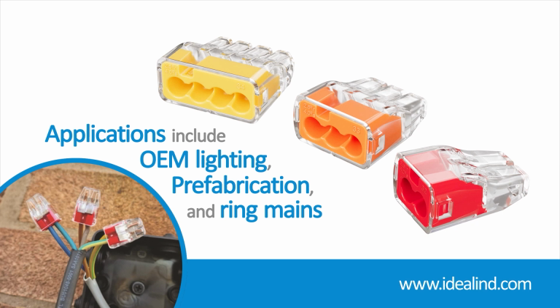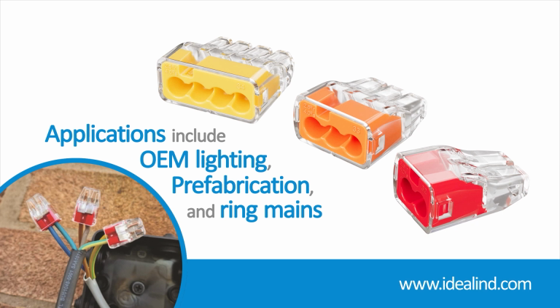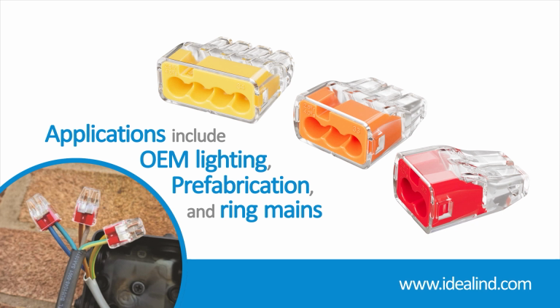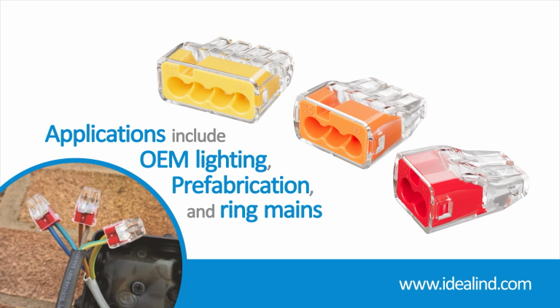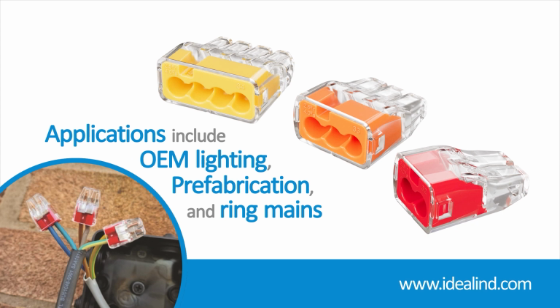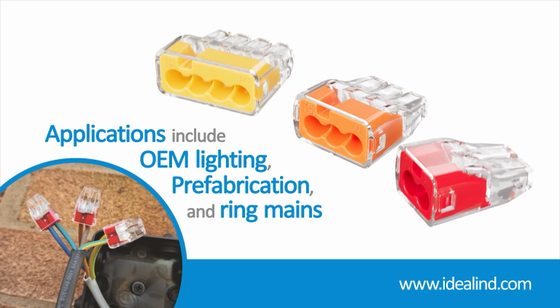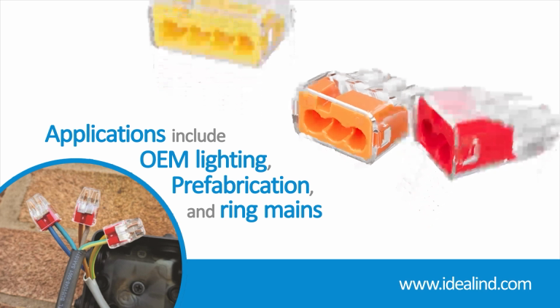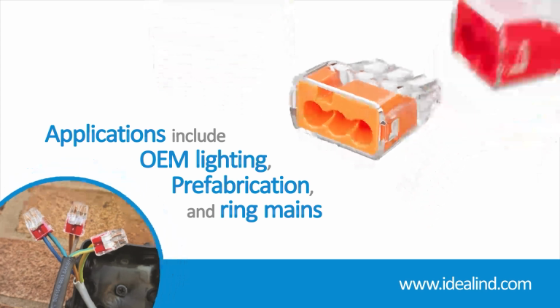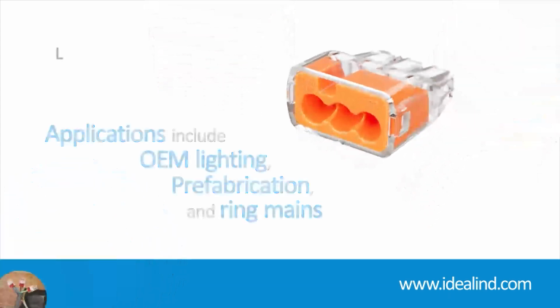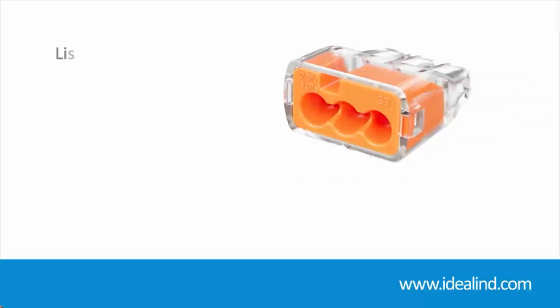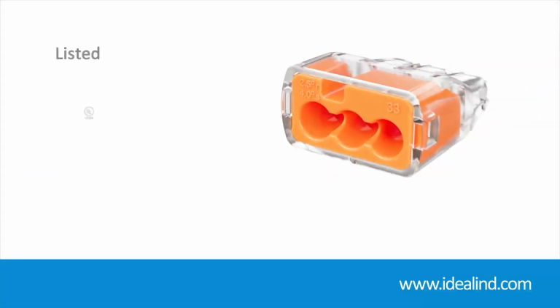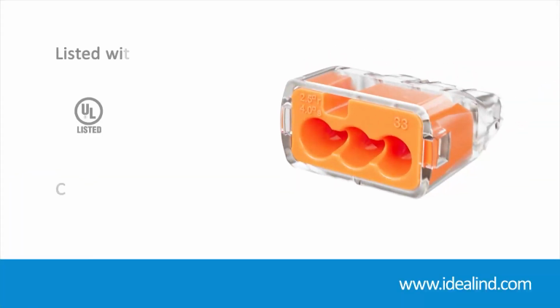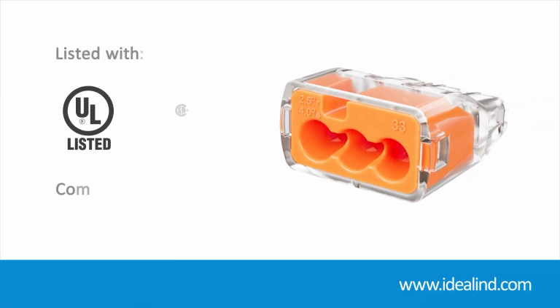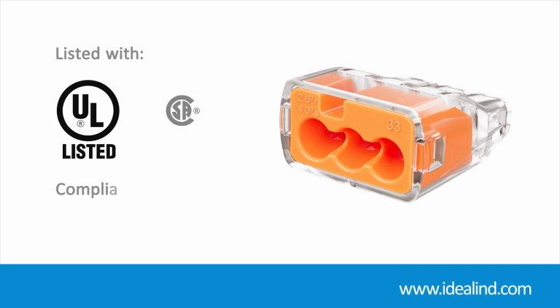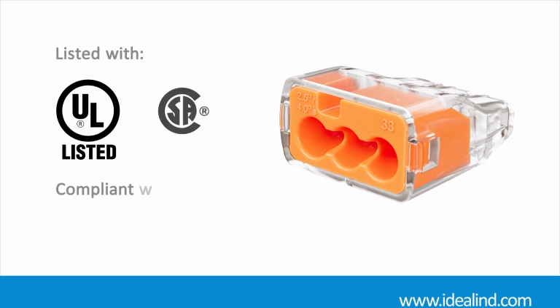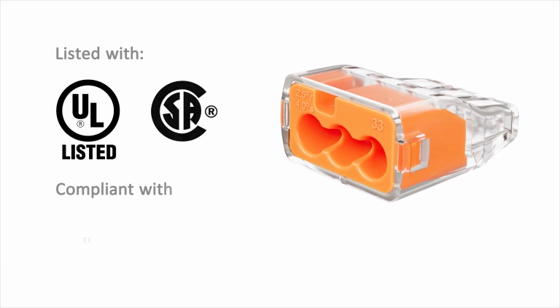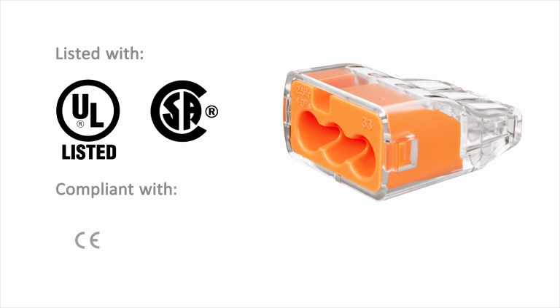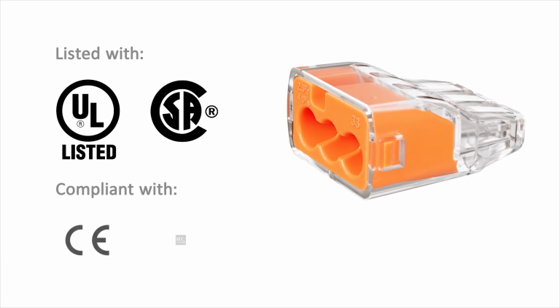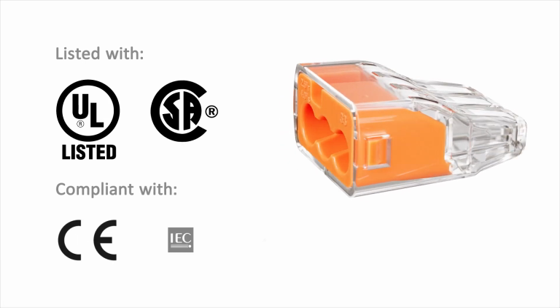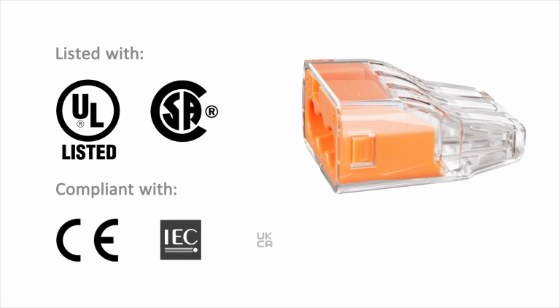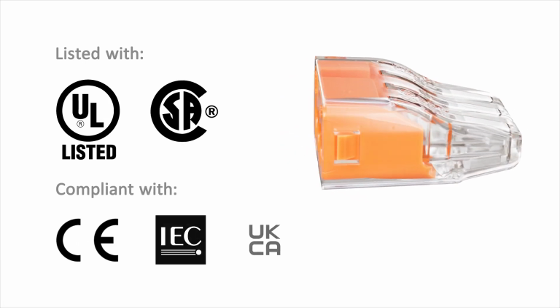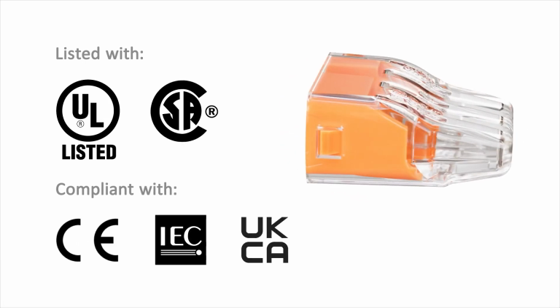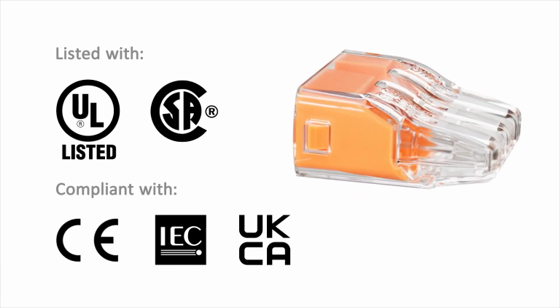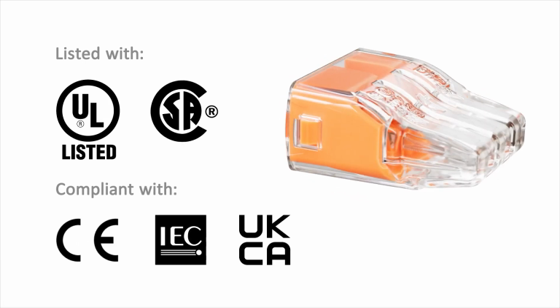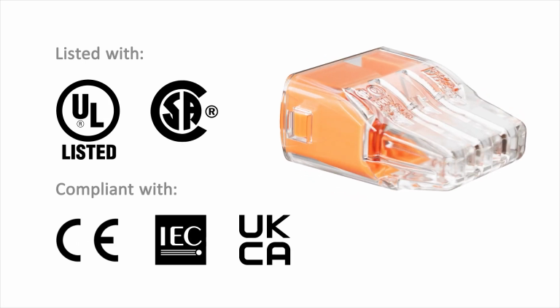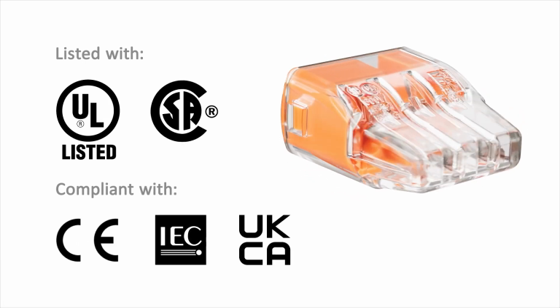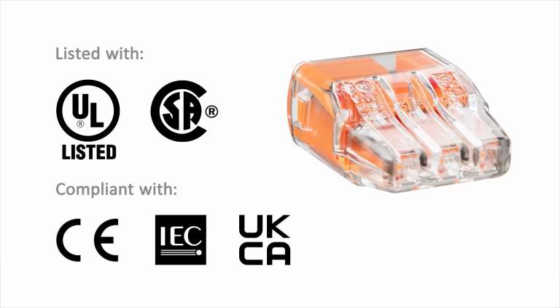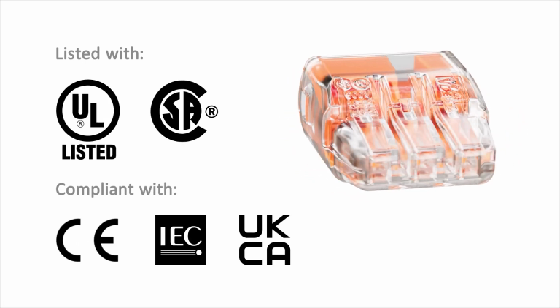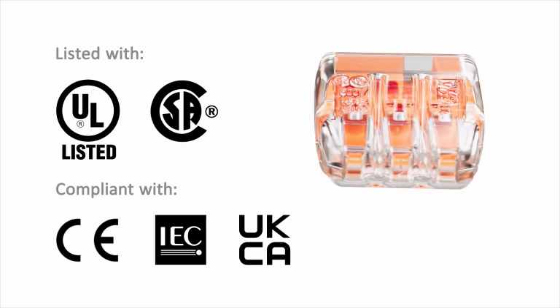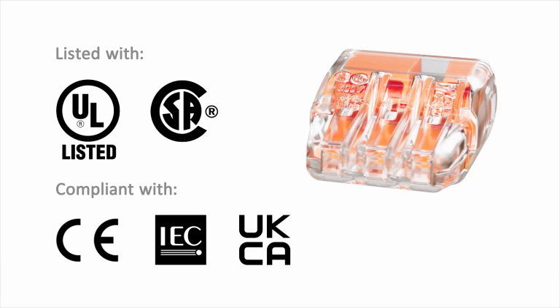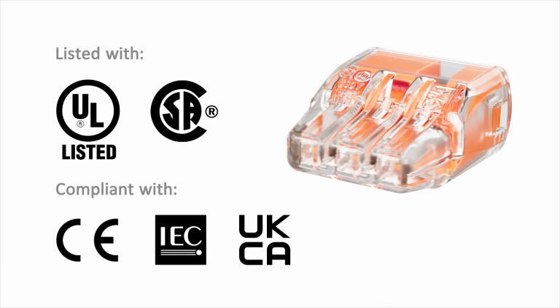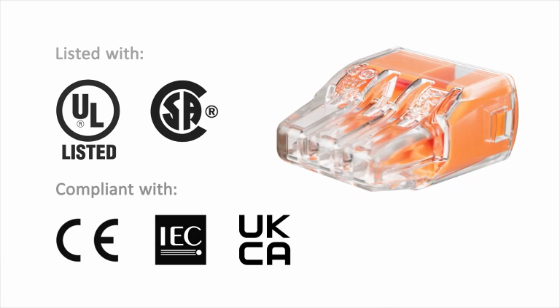Ideal push-in connectors are 18th edition CE, UKCA and UL listed for splicing and grounding wire connectors.